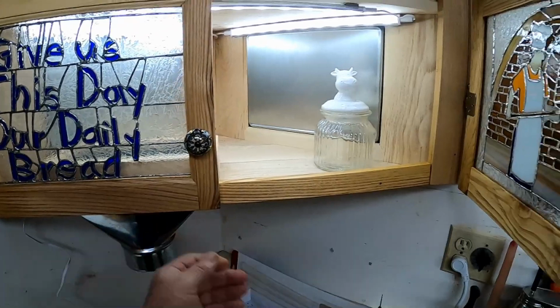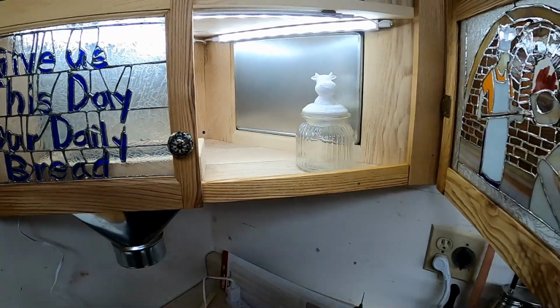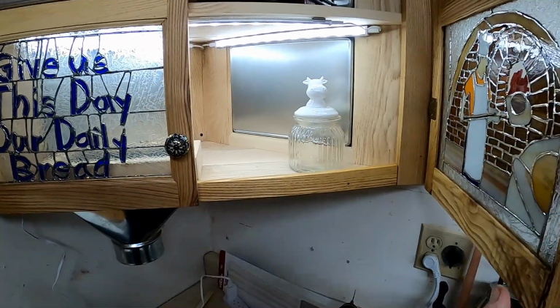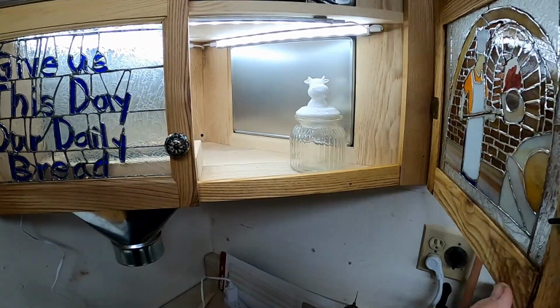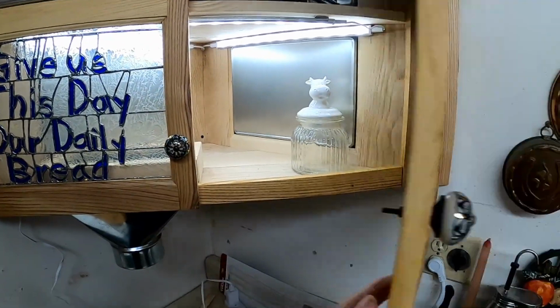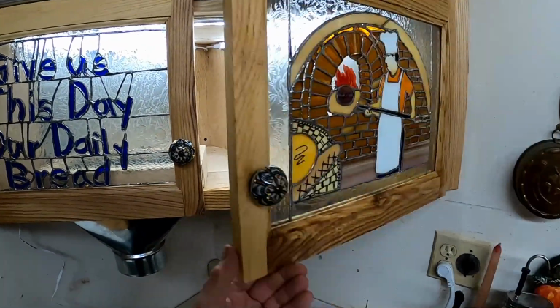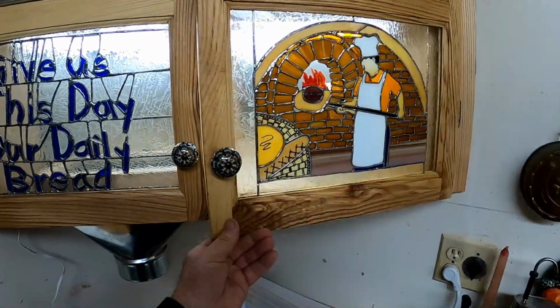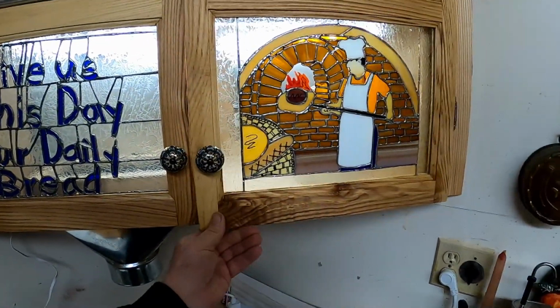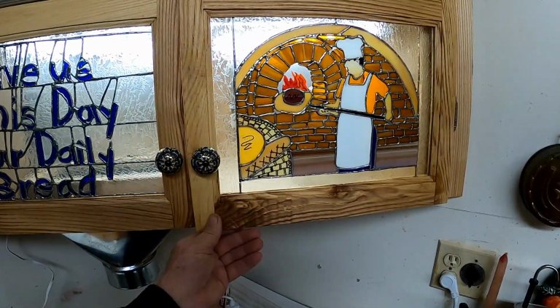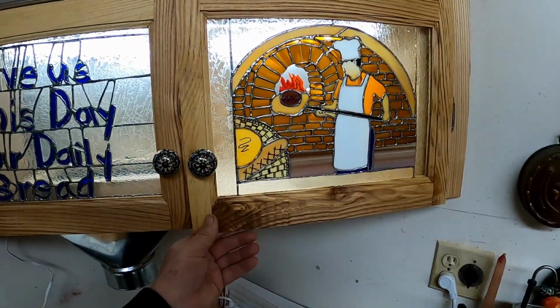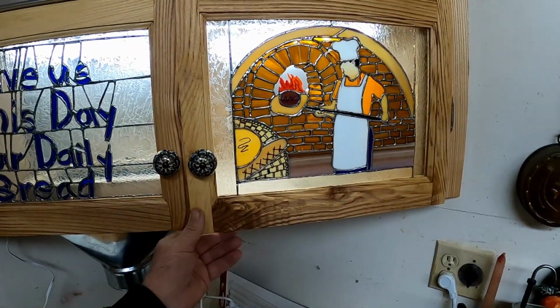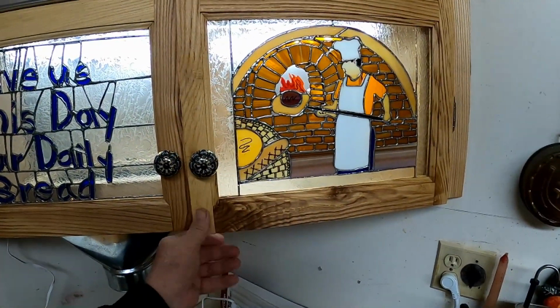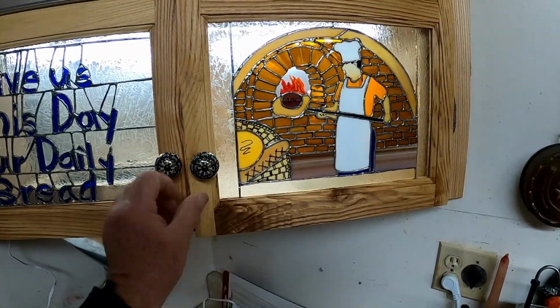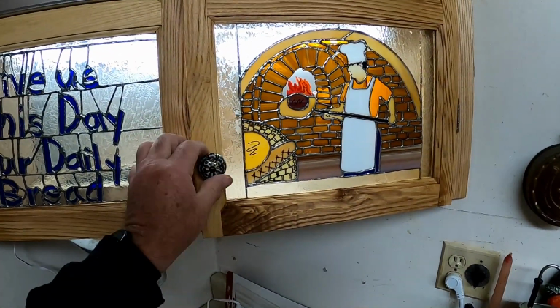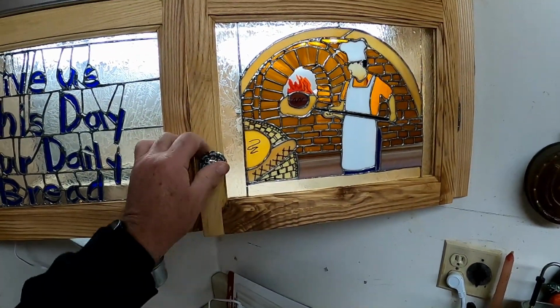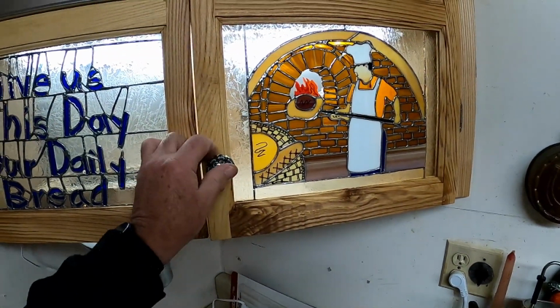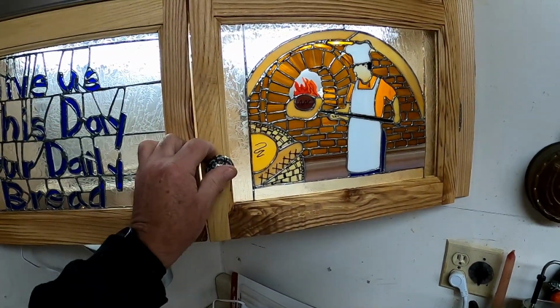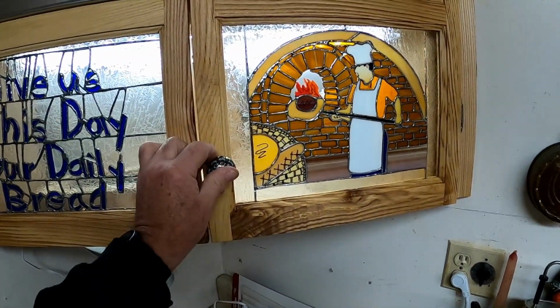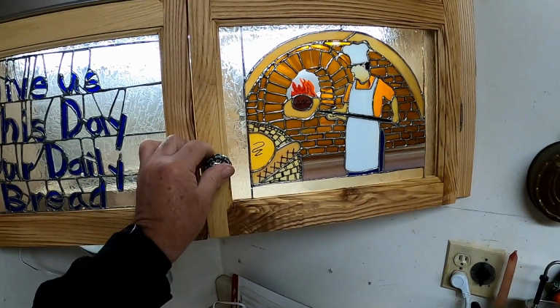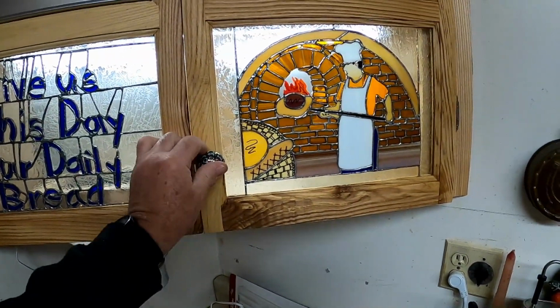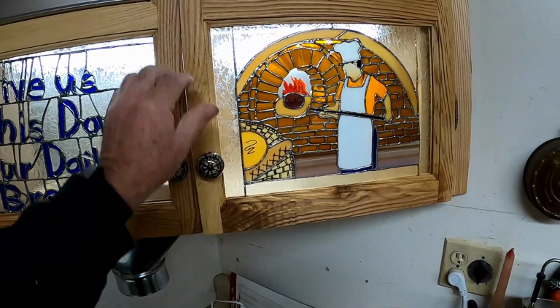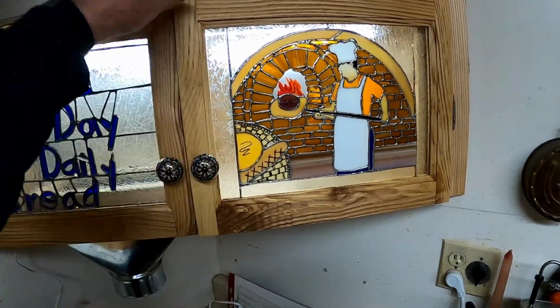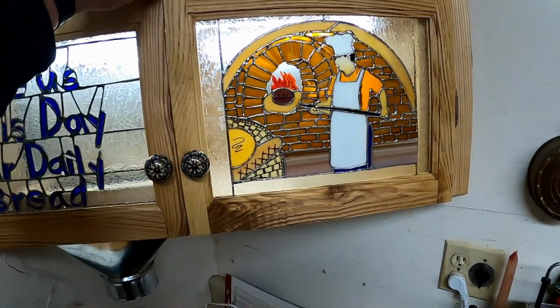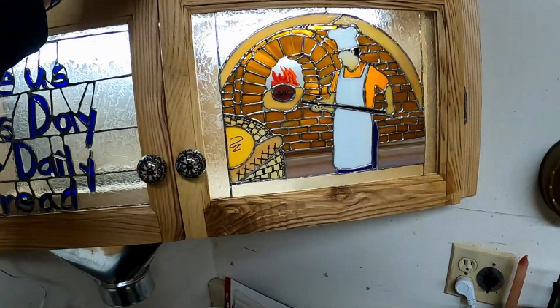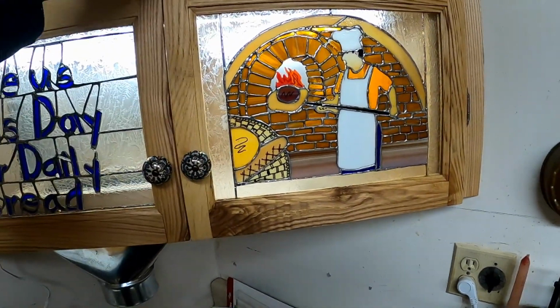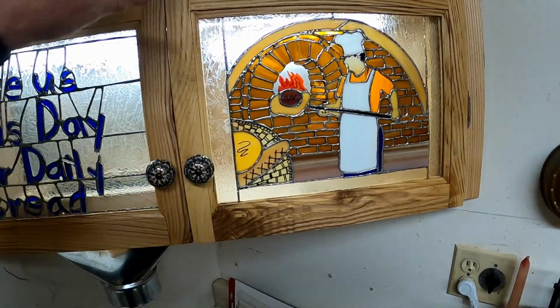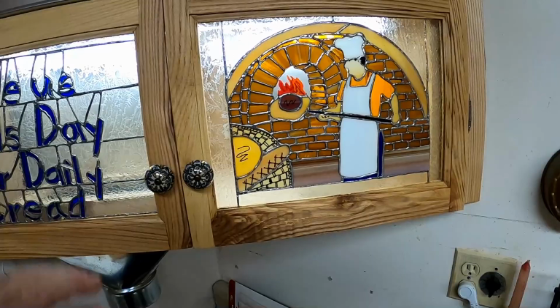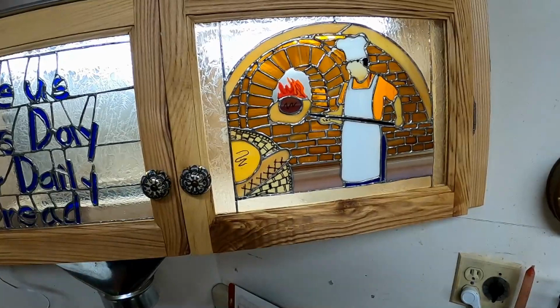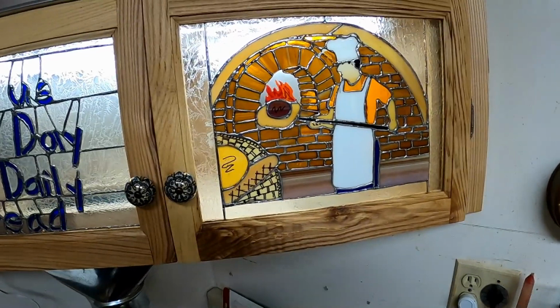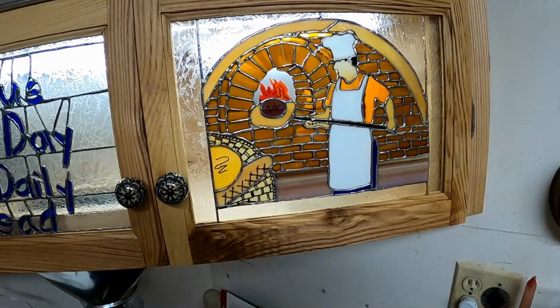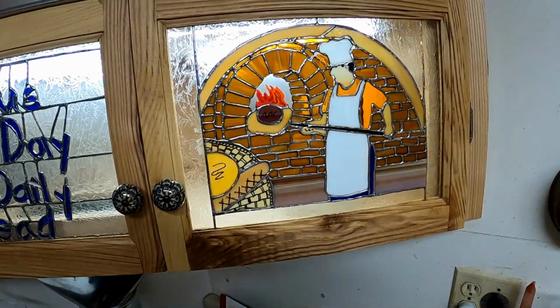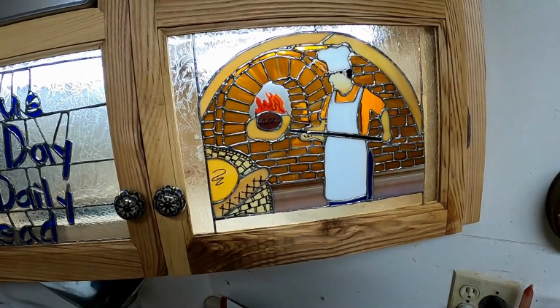...we get that wonderful light through the stained glass. That's what's most important.